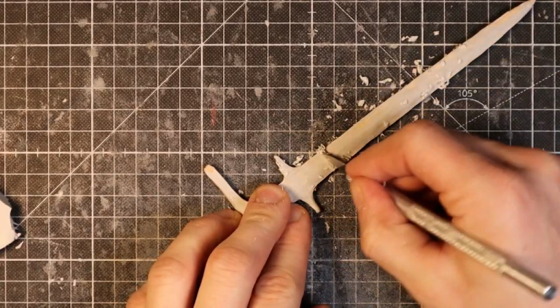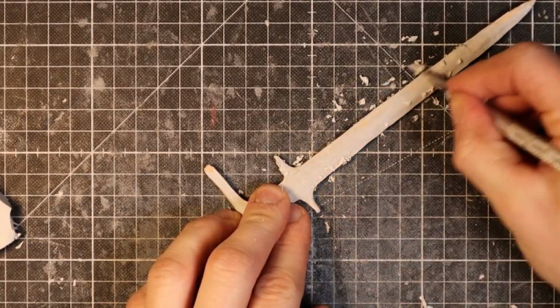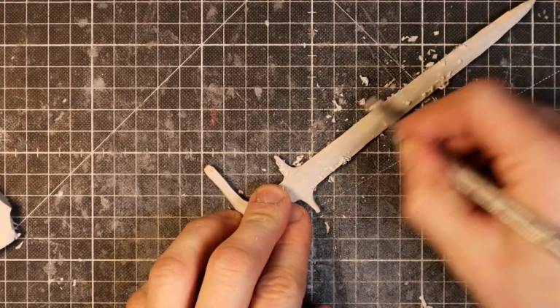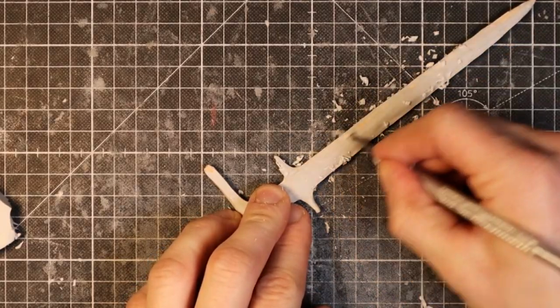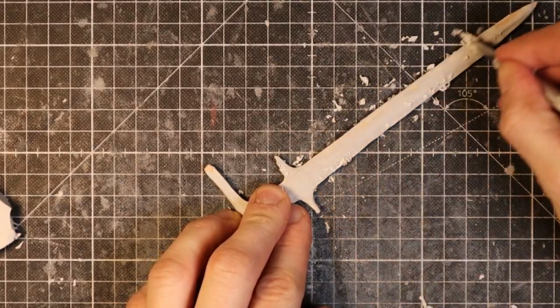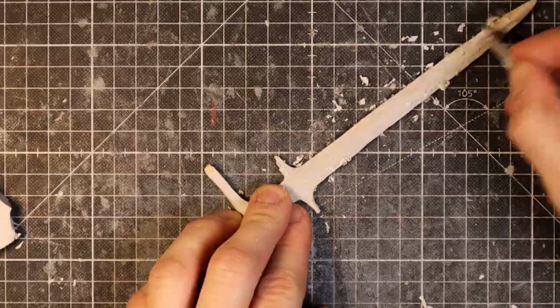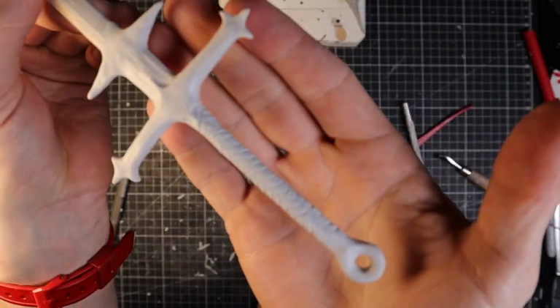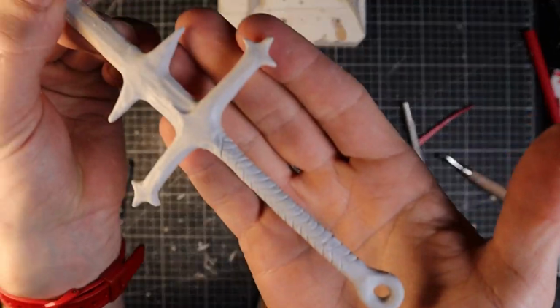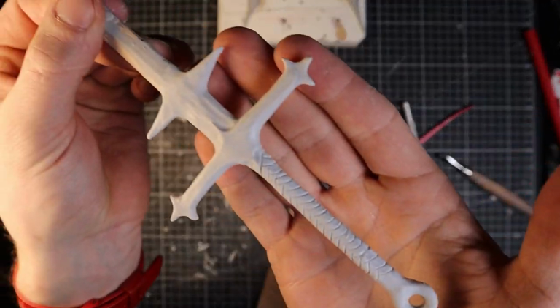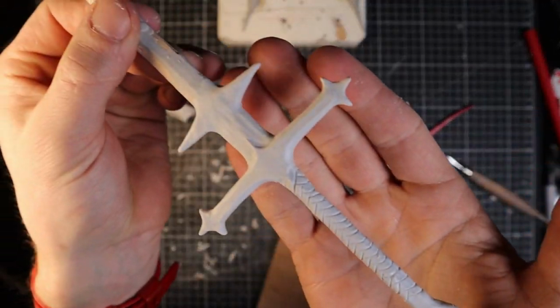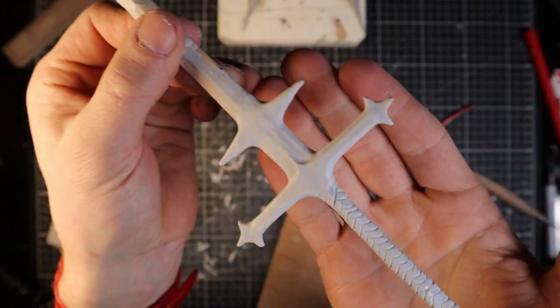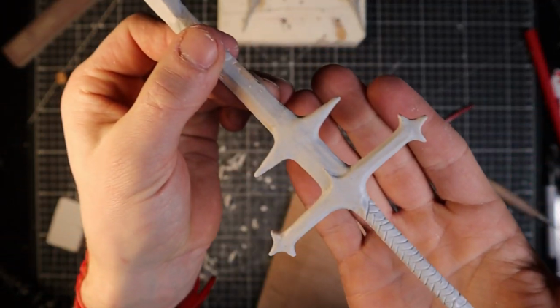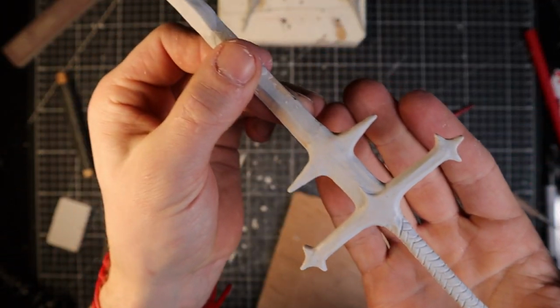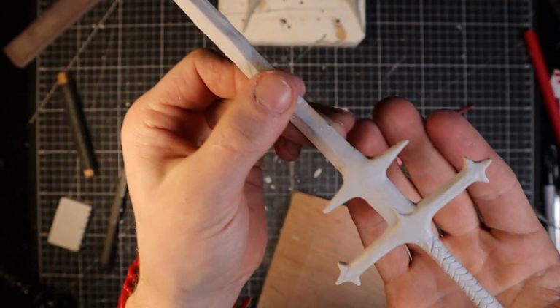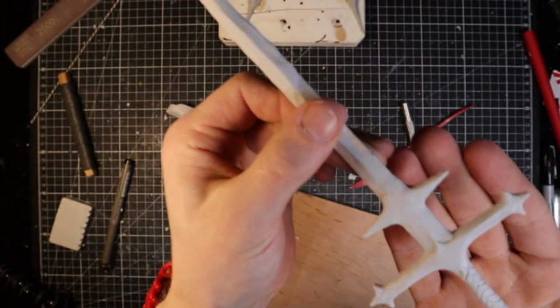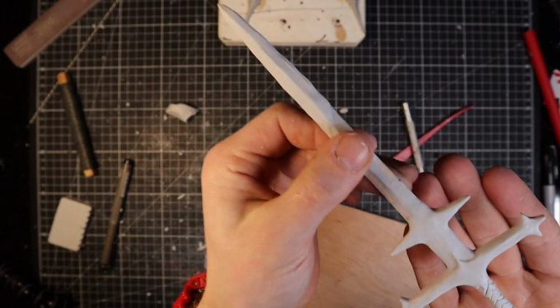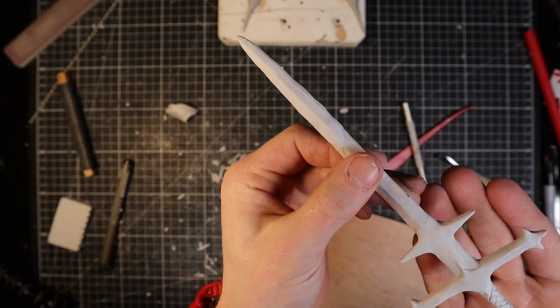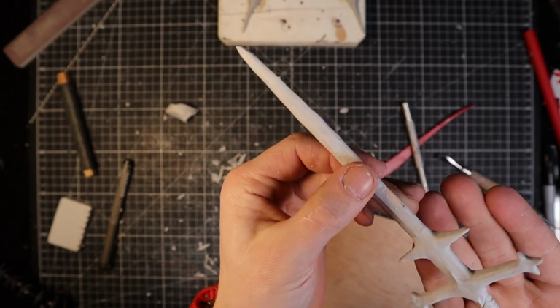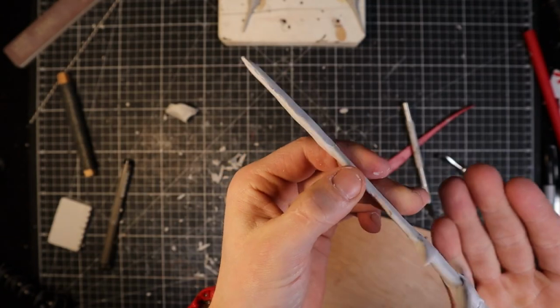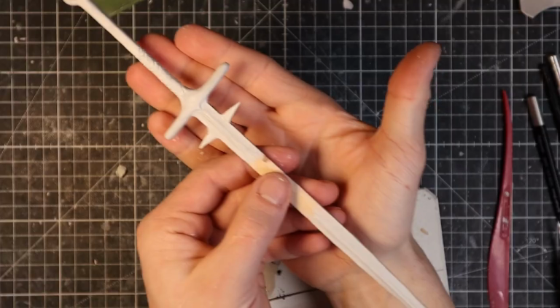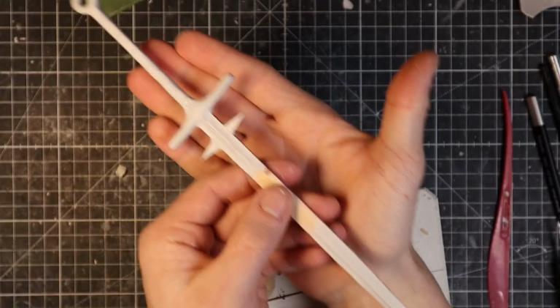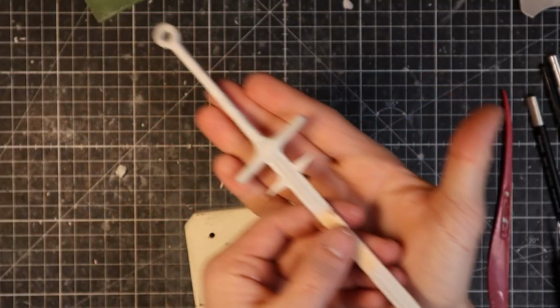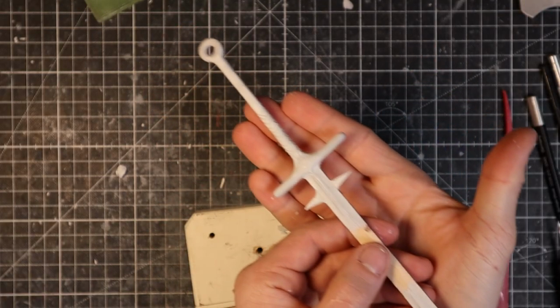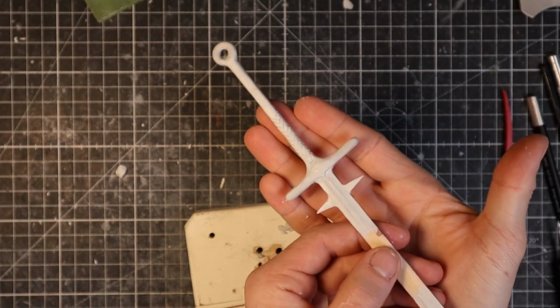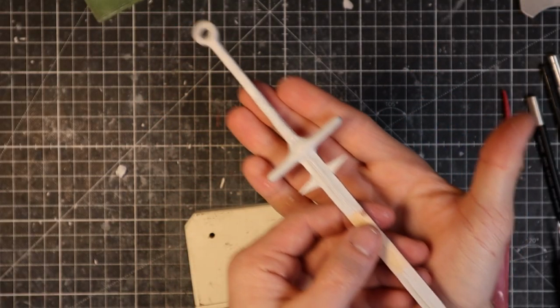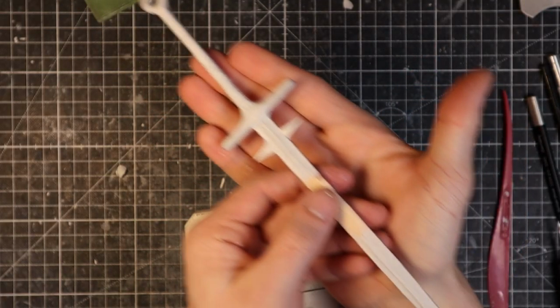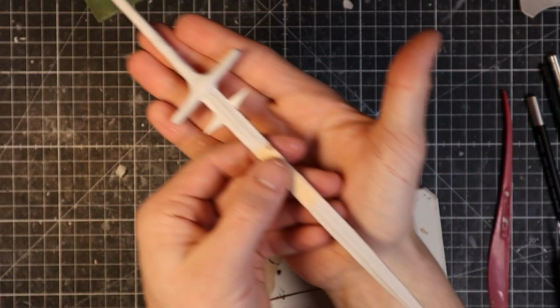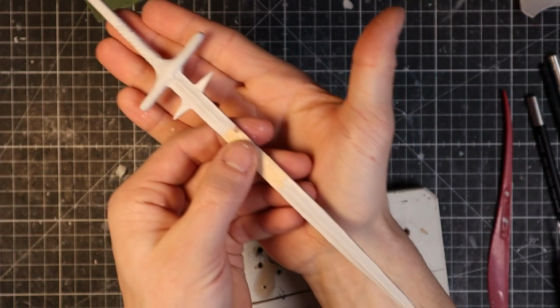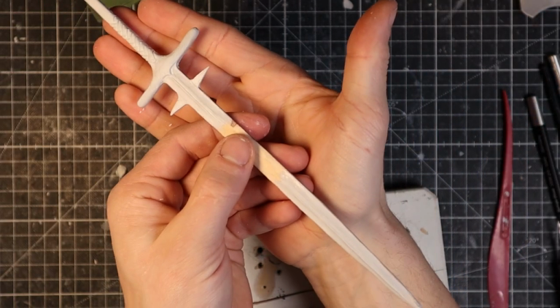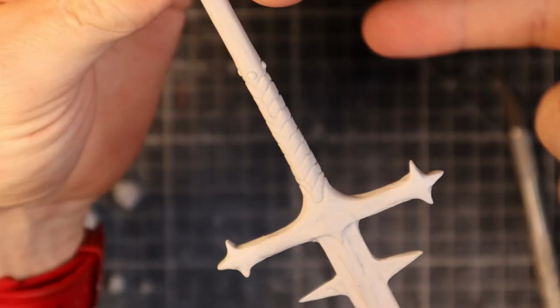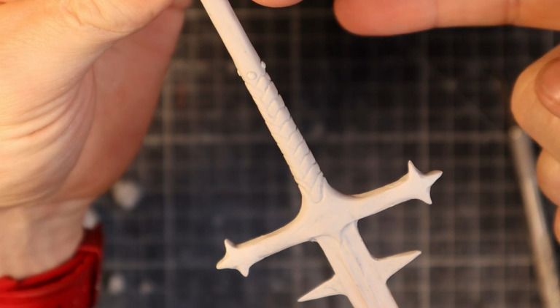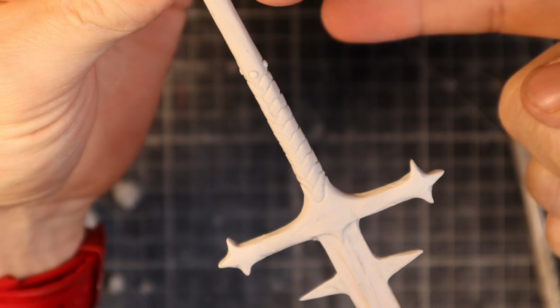I like the curvy flamberge style of blade I made for the previous knightess figure, but I didn't want this one to feel too samey, so to distinguish them some more I went with a slimmer straight blade and a completely perpendicular crossguard. I actually made two swords, but the first one was way too big and chunky, so I went back and made a slimmer, nicer one with some more detail.